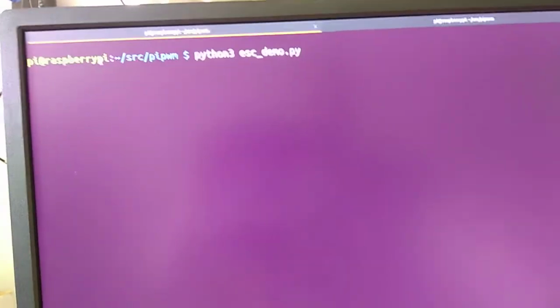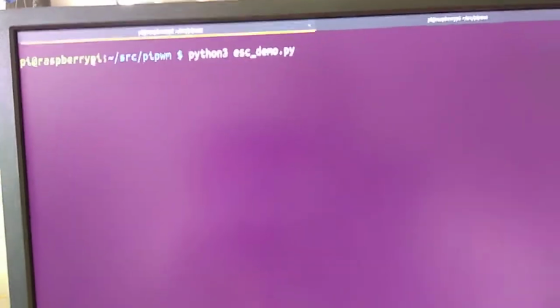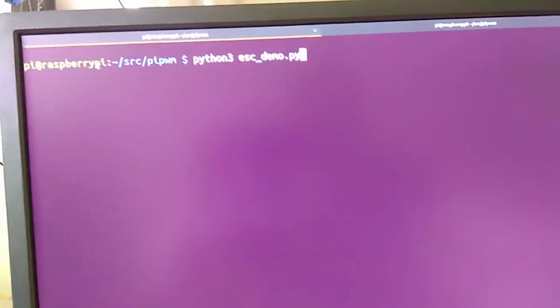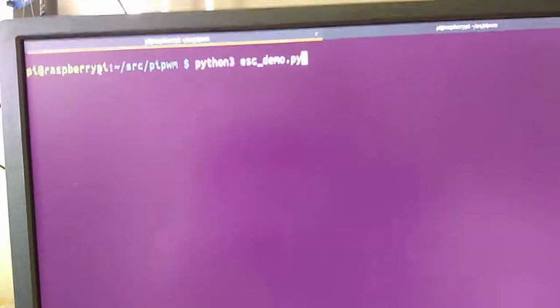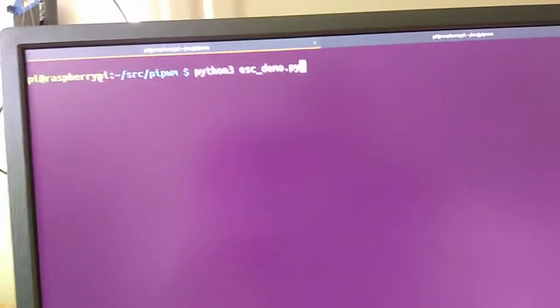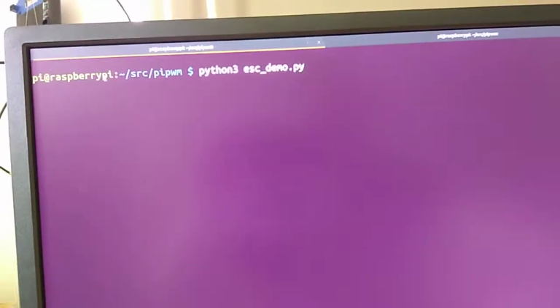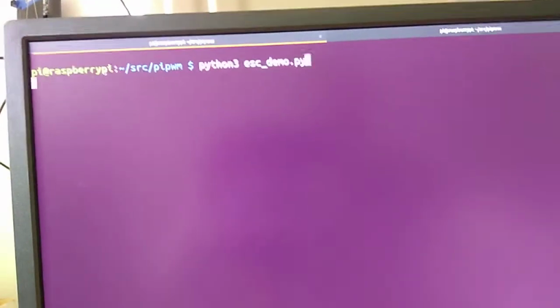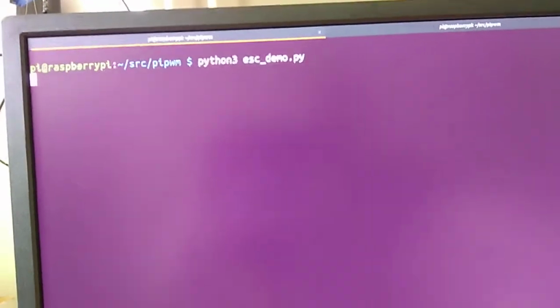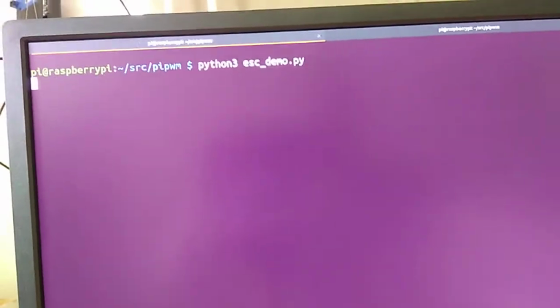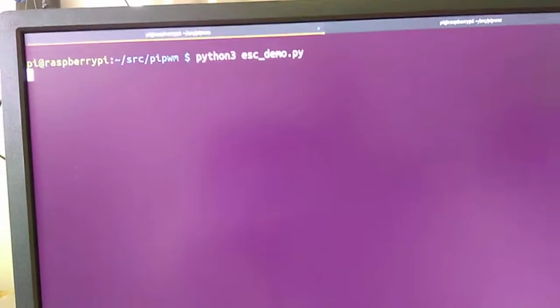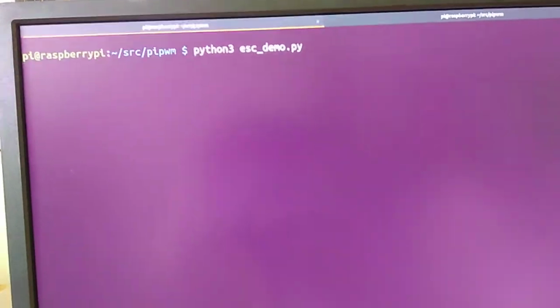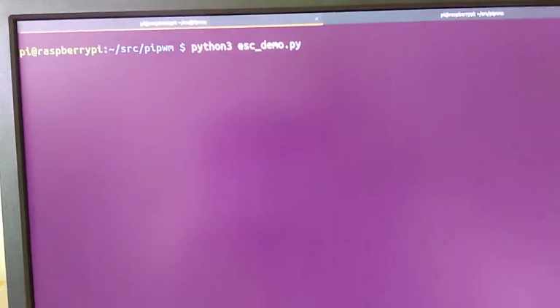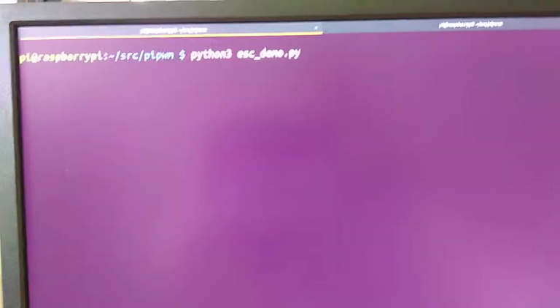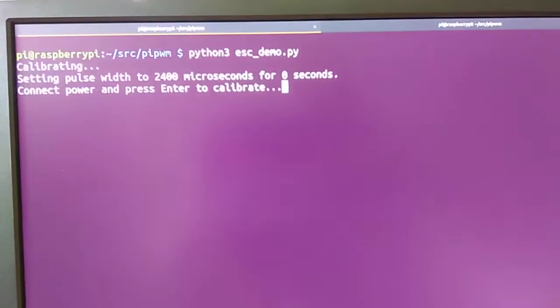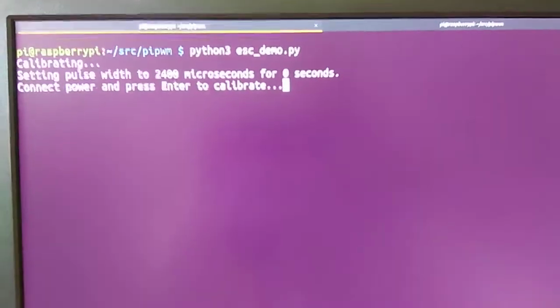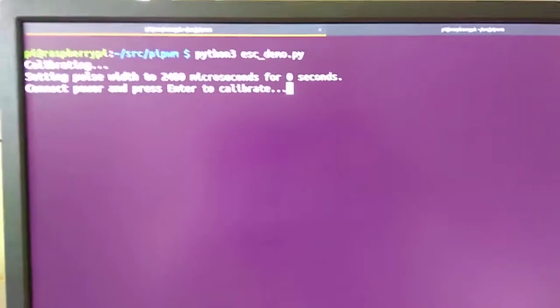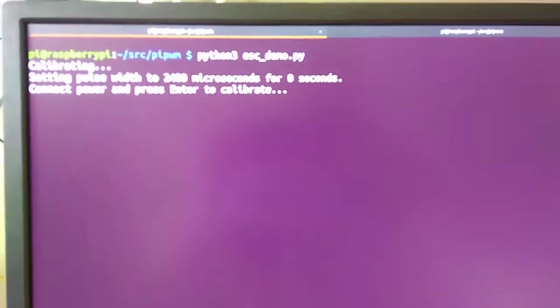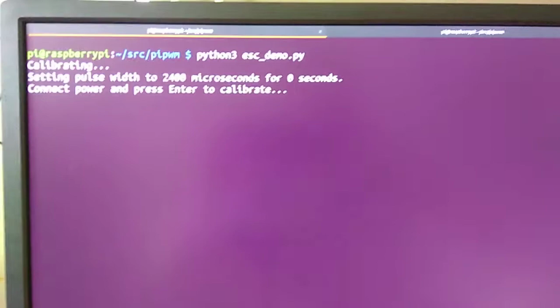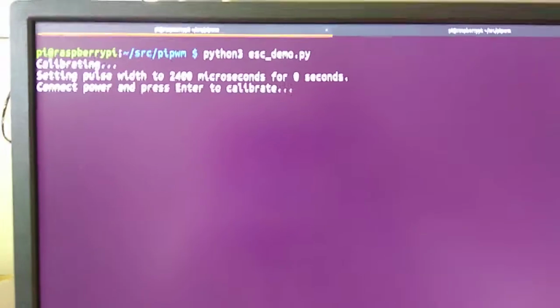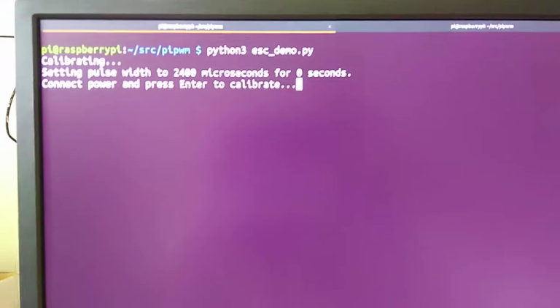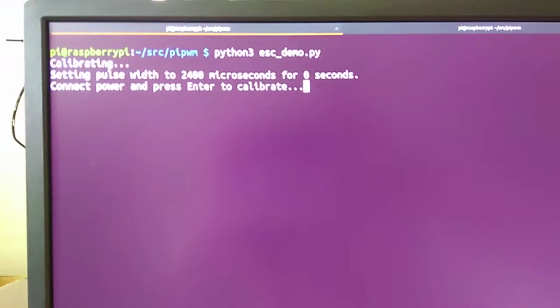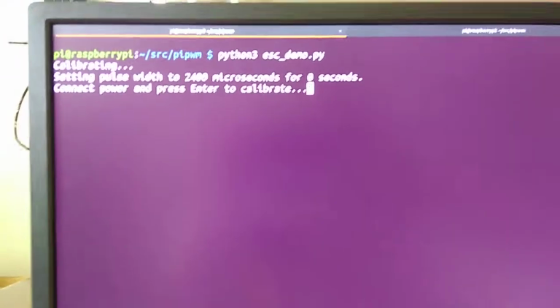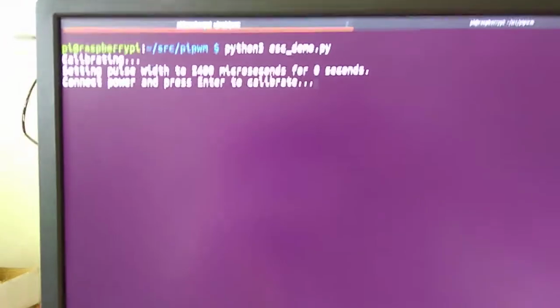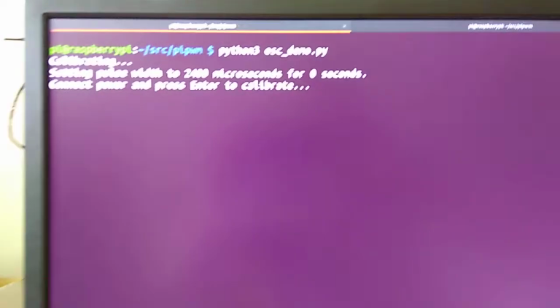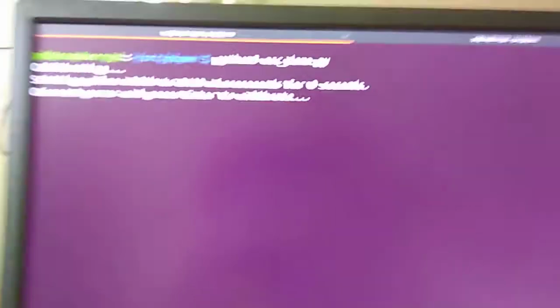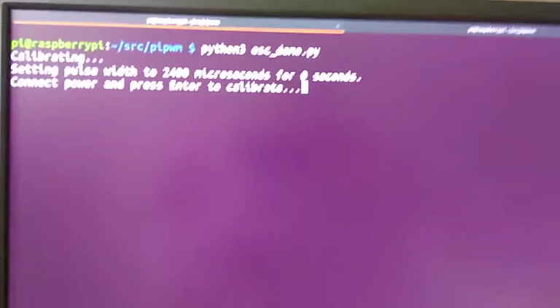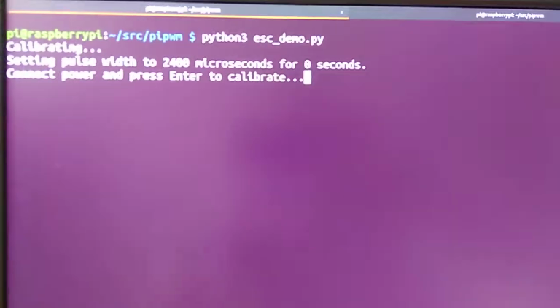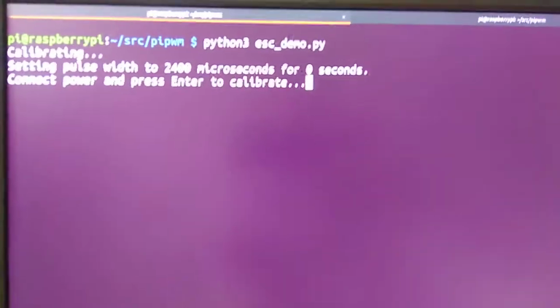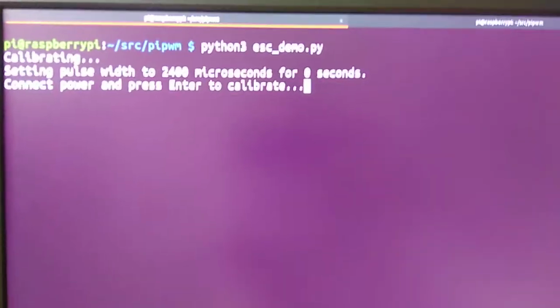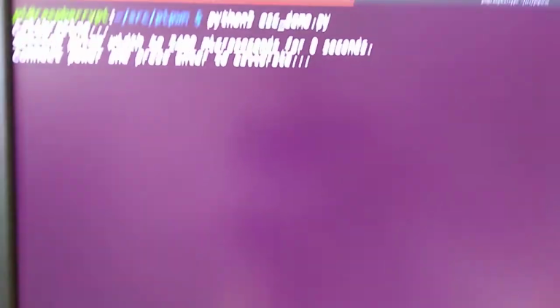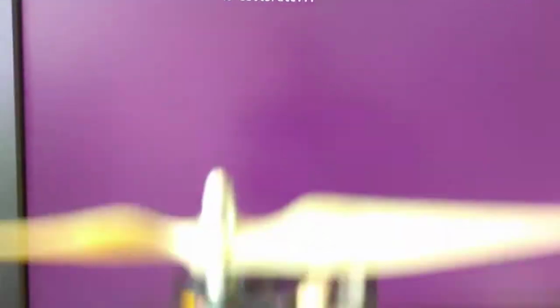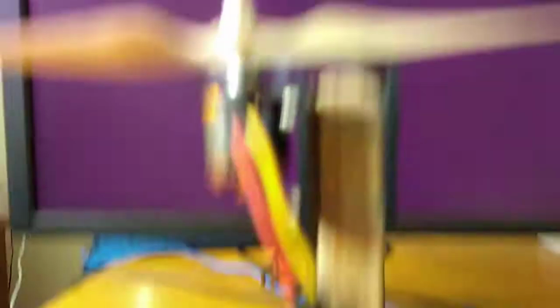Run the demo script, connect to the power, and press enter to calibrate.